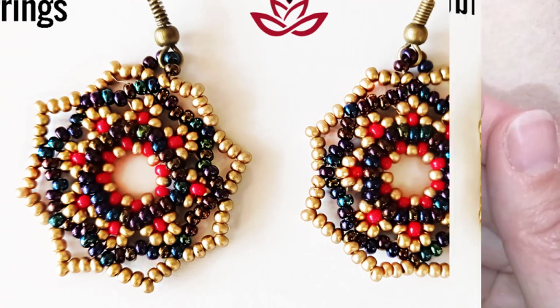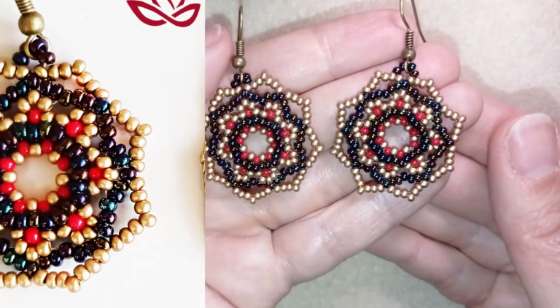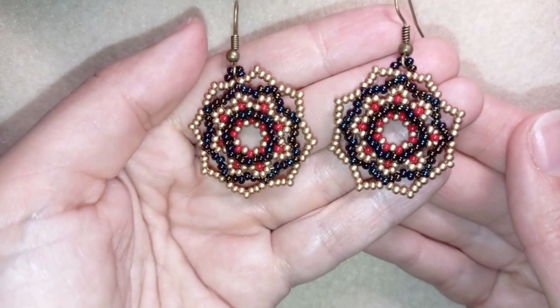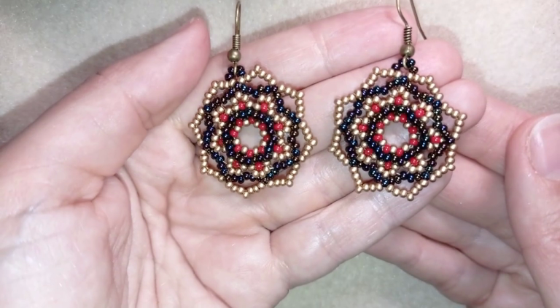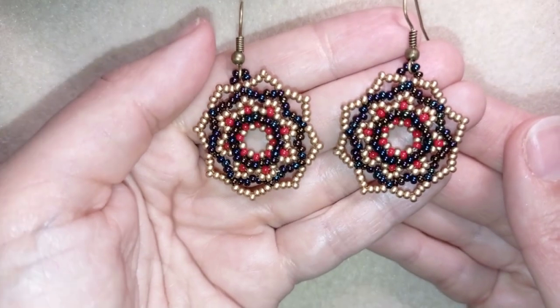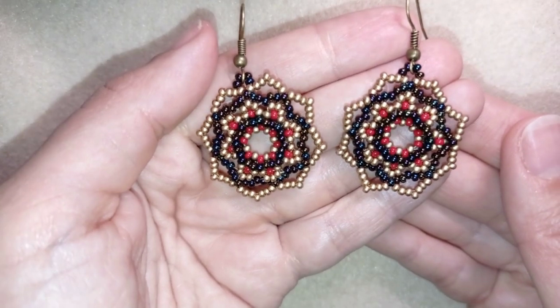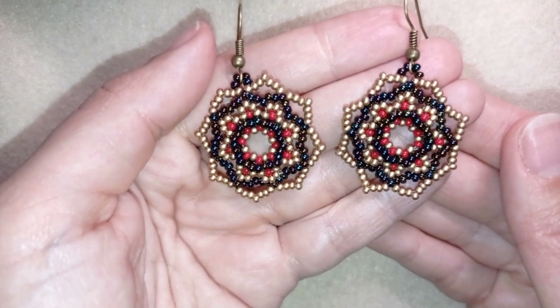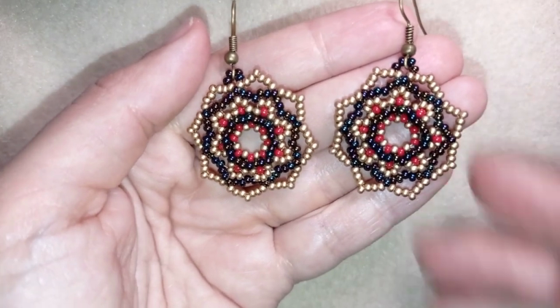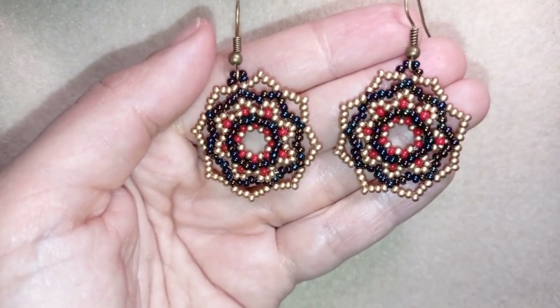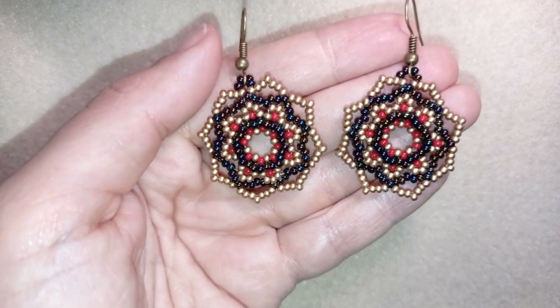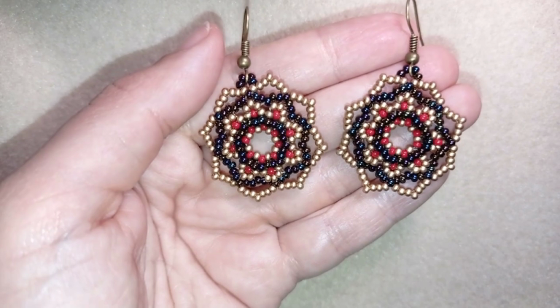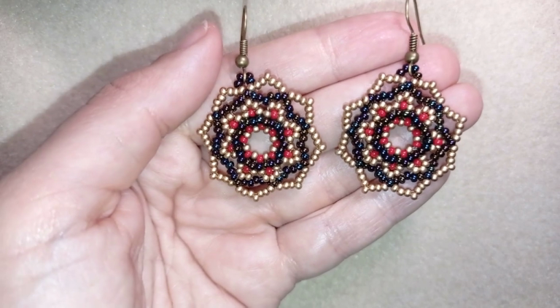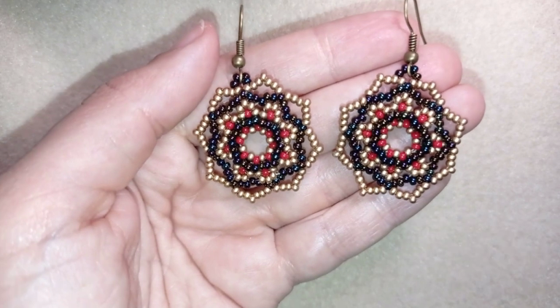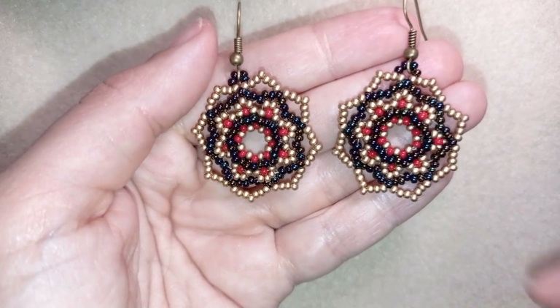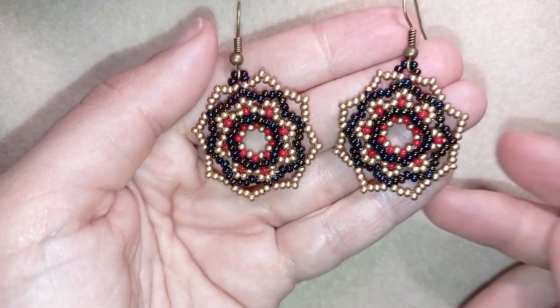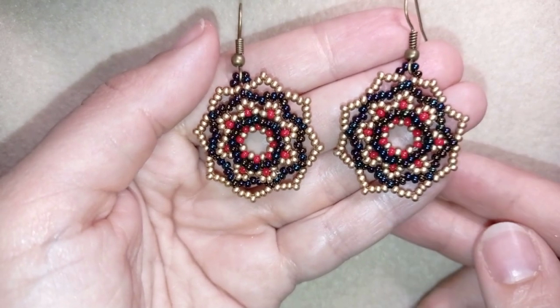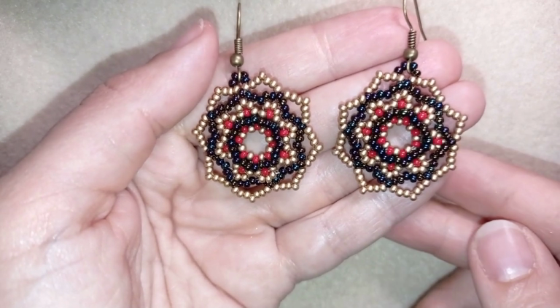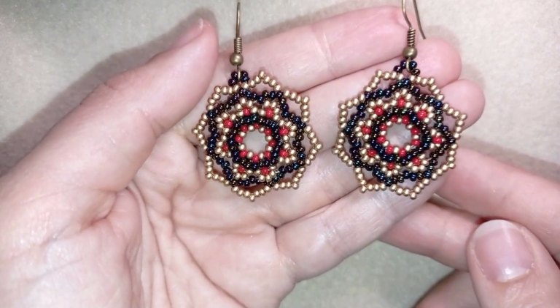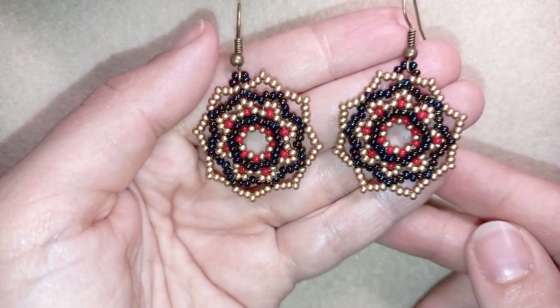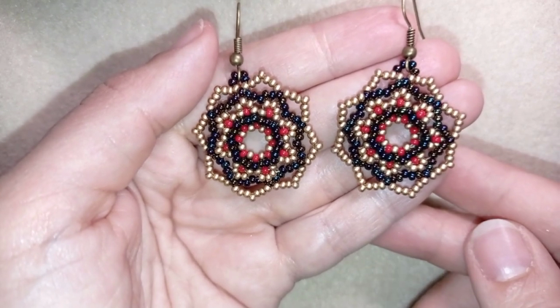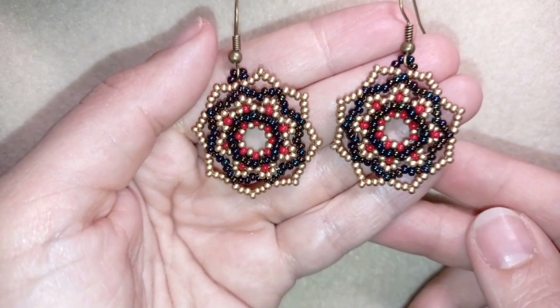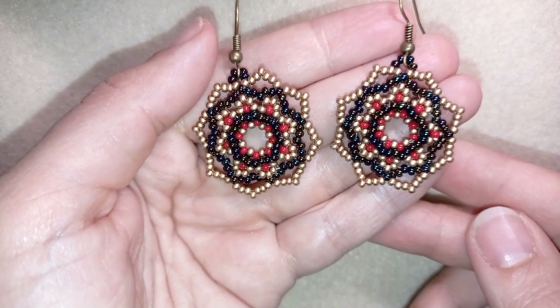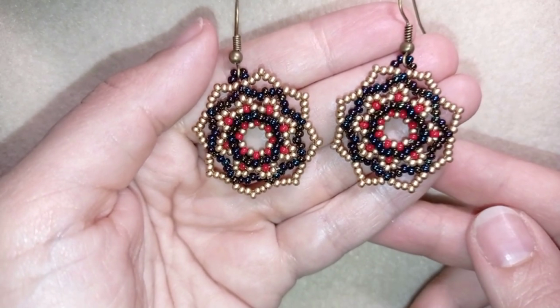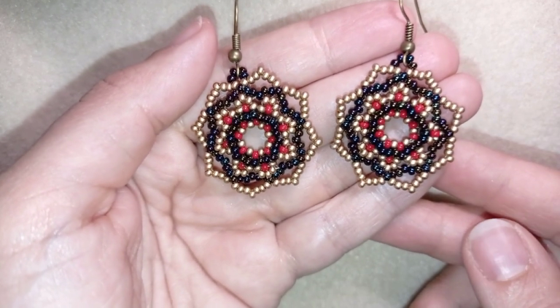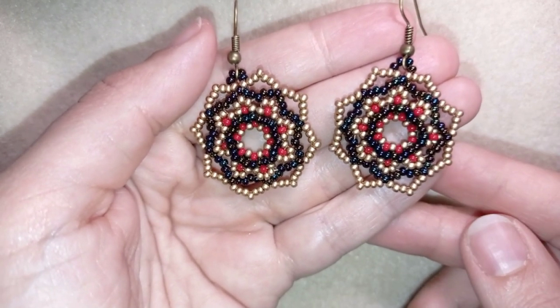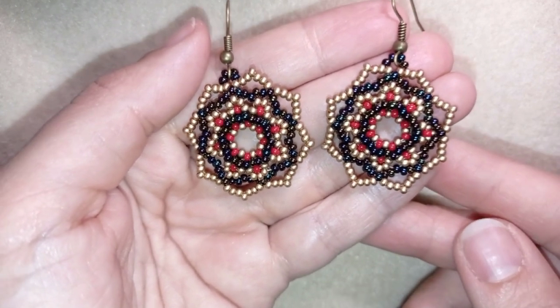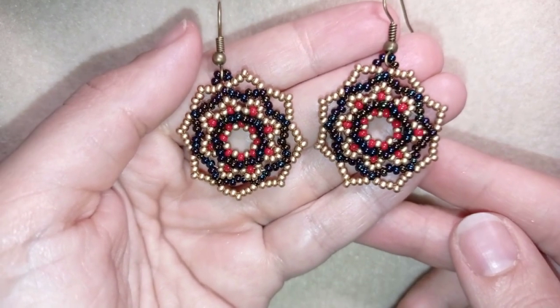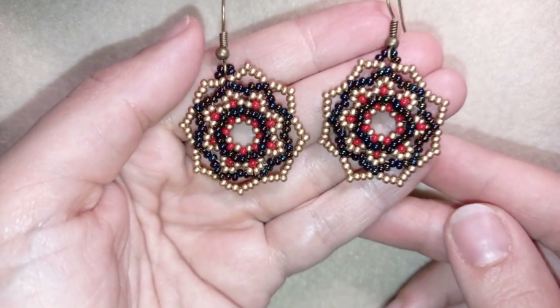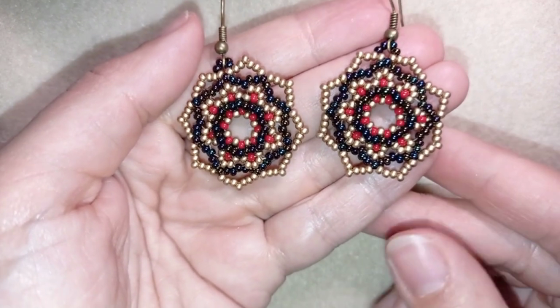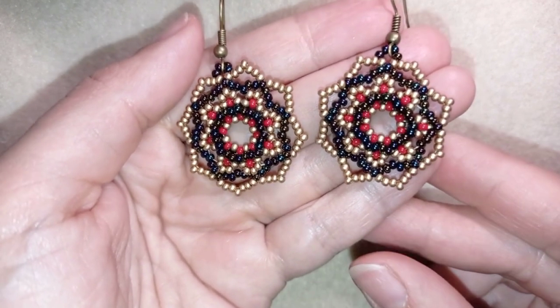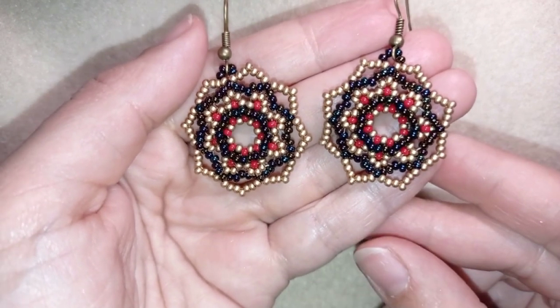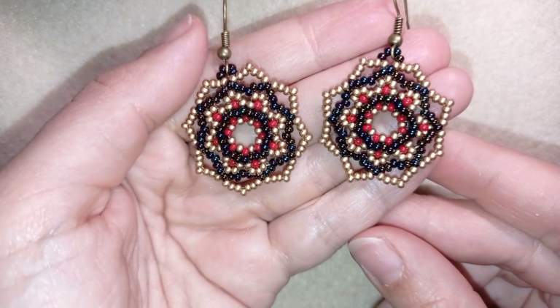Hi there you guys! I'm Teddy from Bijuteo Beading and in today's tutorial I'm gonna be showing you how to make these retro dainty earrings.